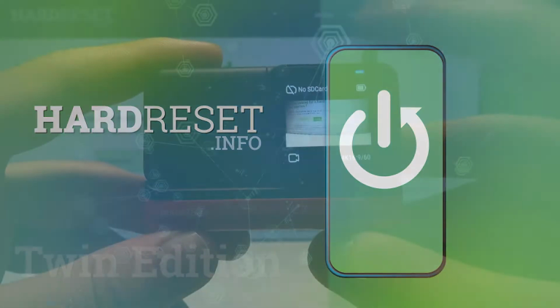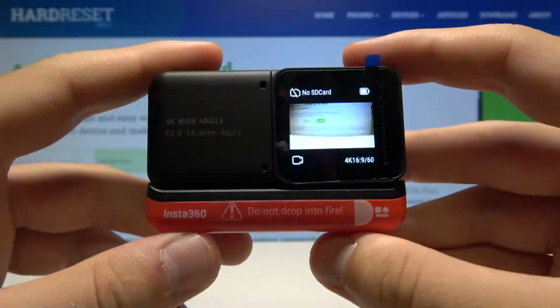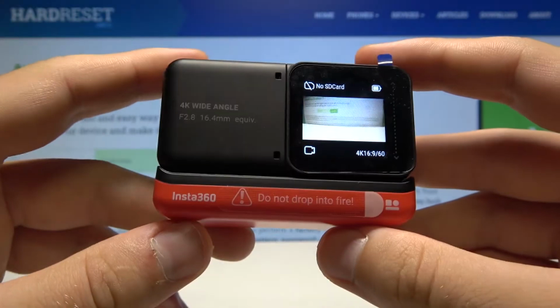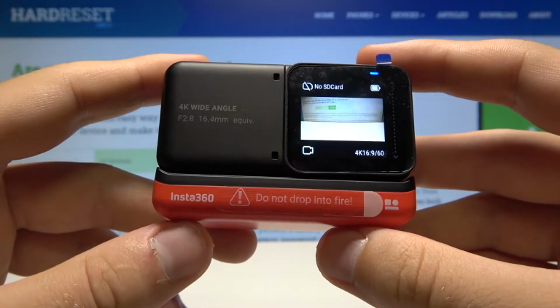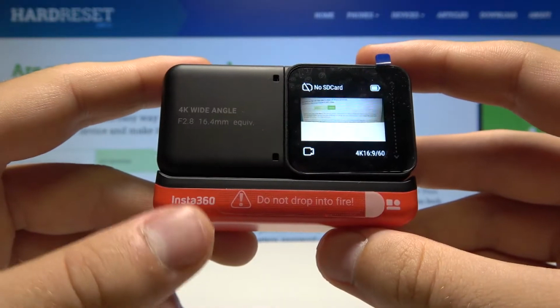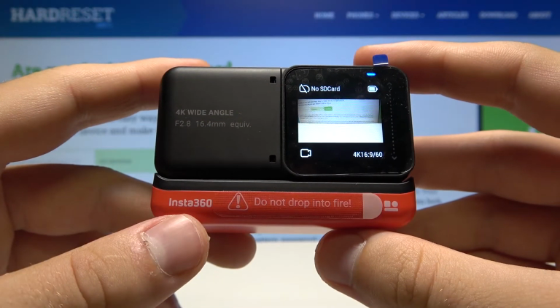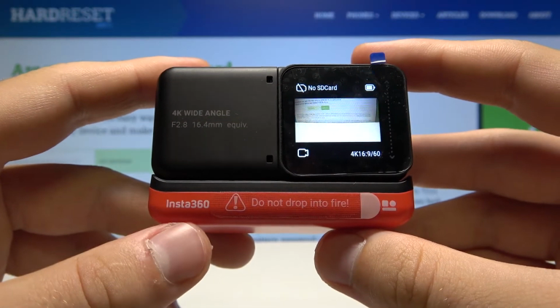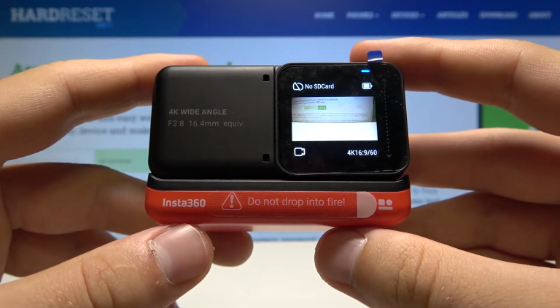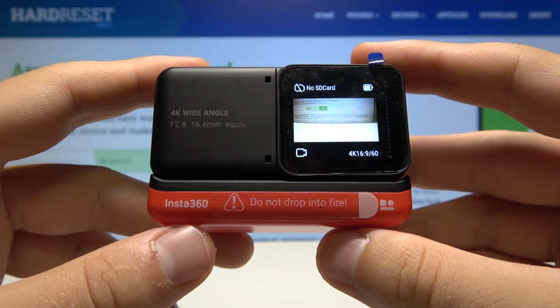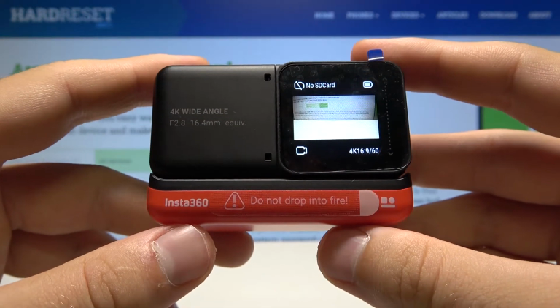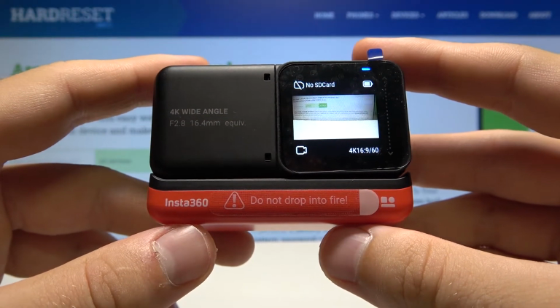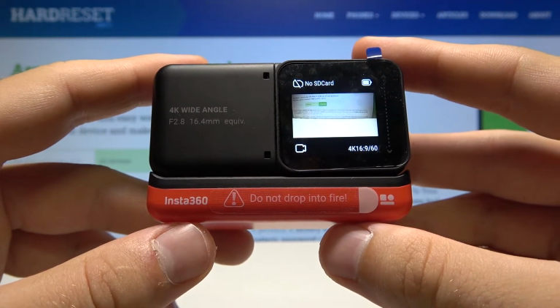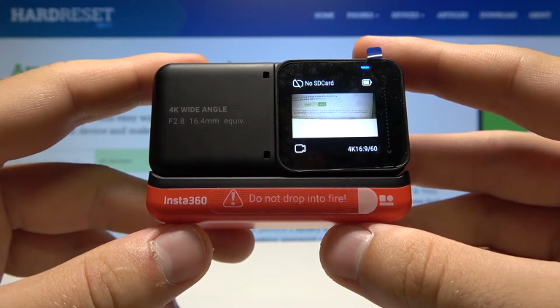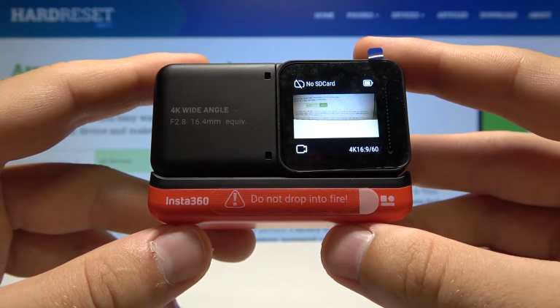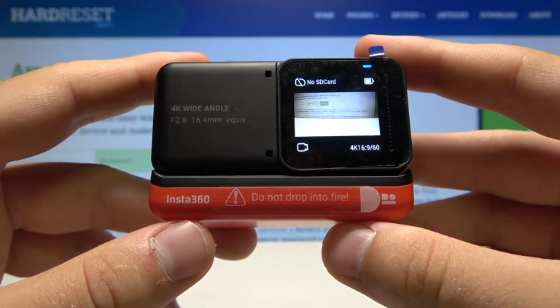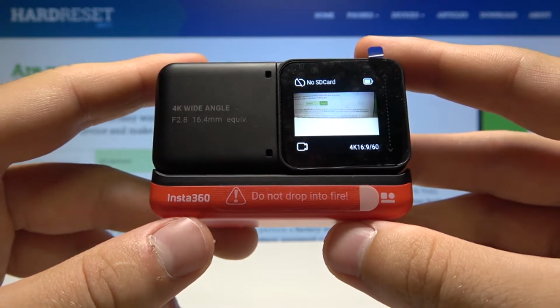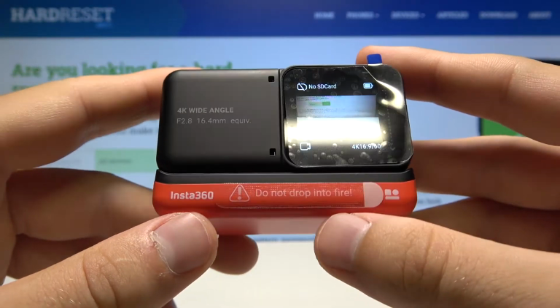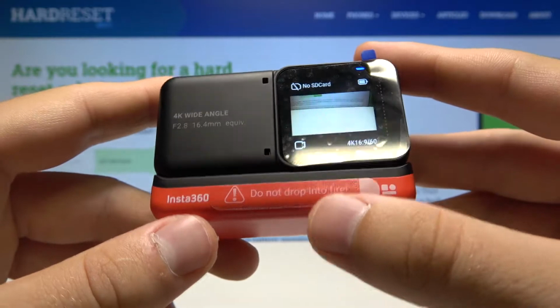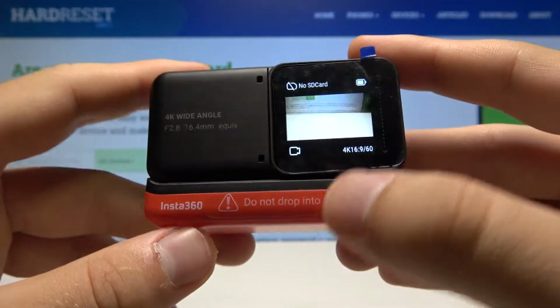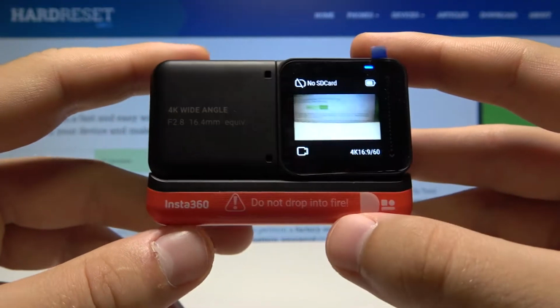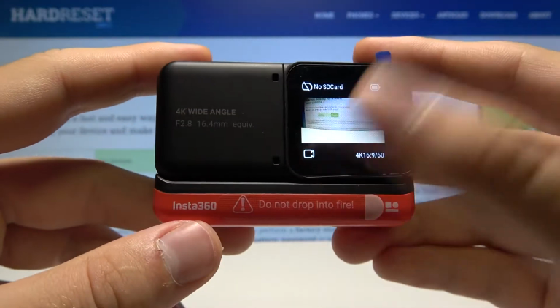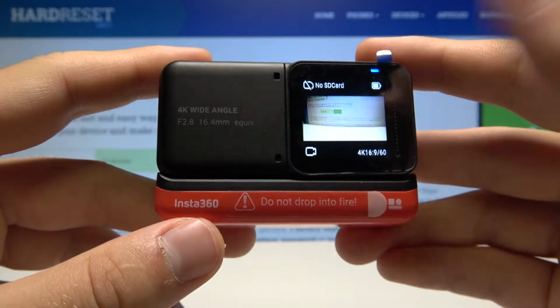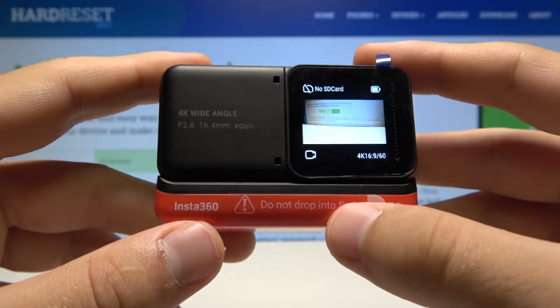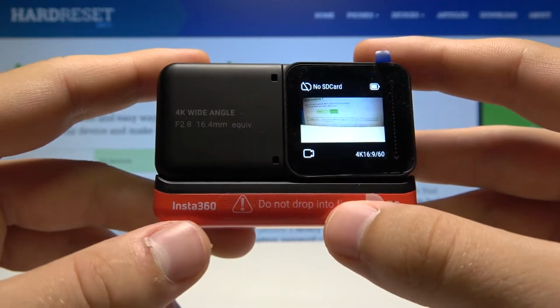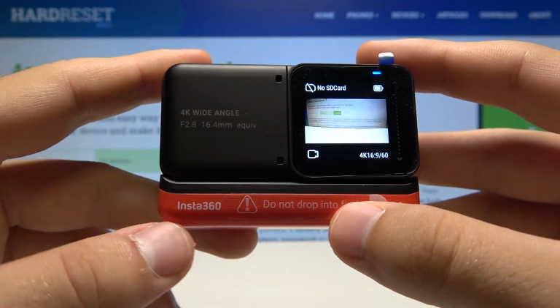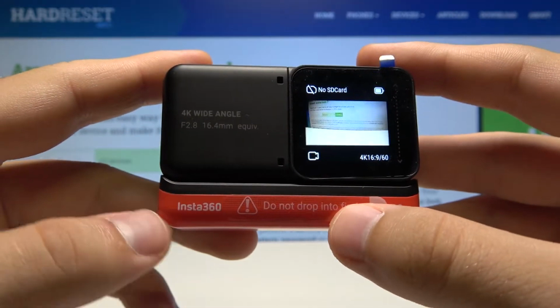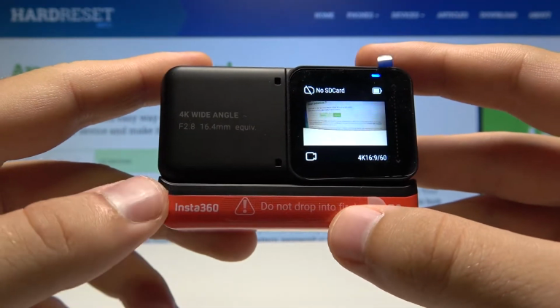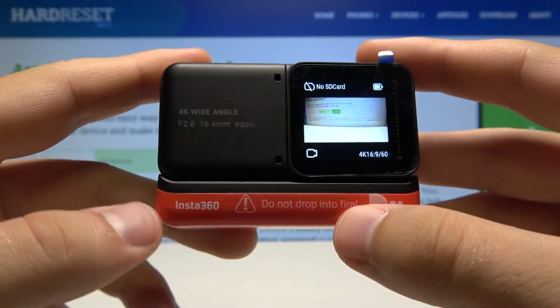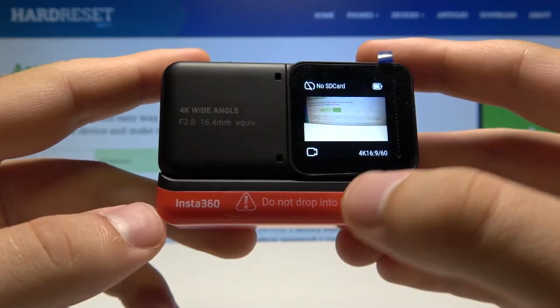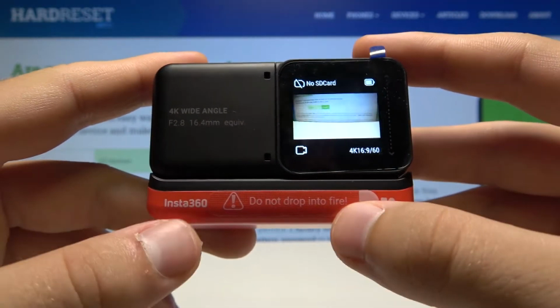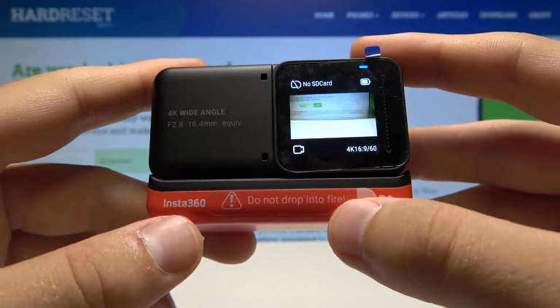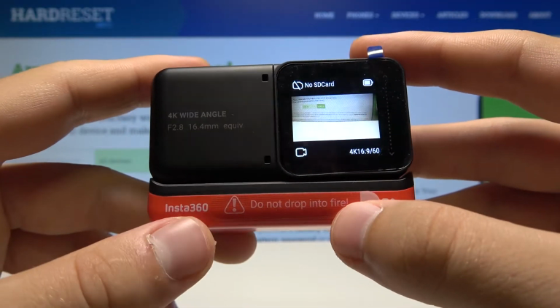Welcome! In front of me I have the Insta360 OneAir Twin Edition camera, and I'm going to show you how we can calibrate the gyroscope.